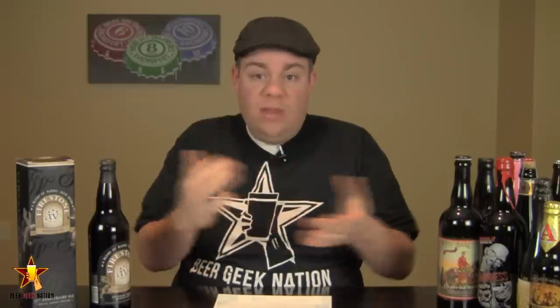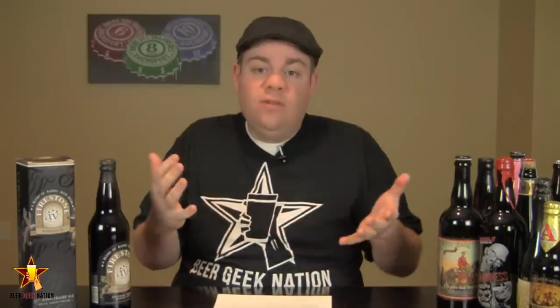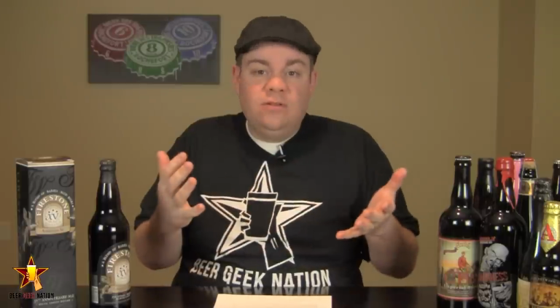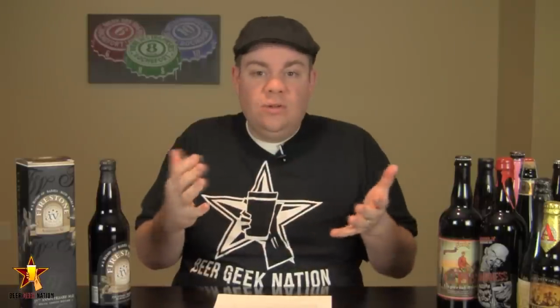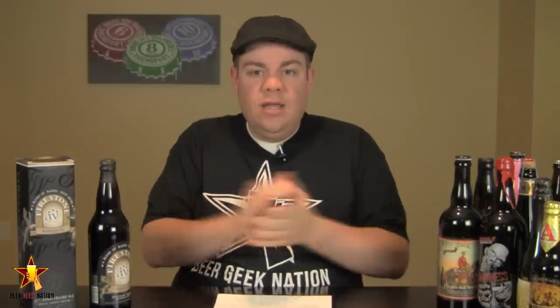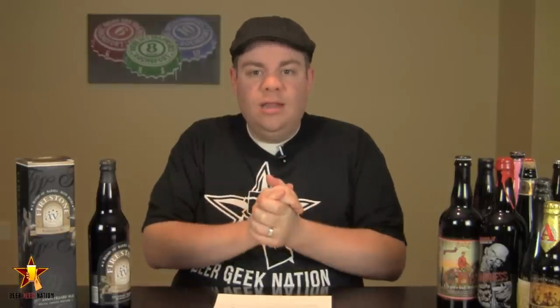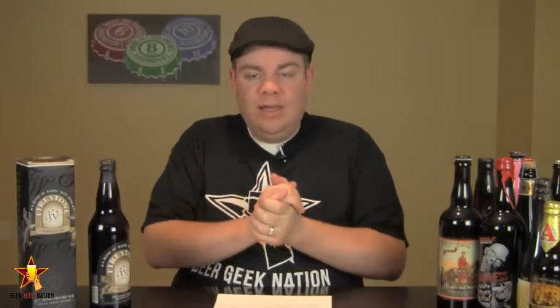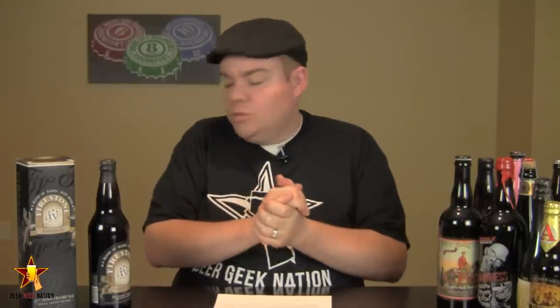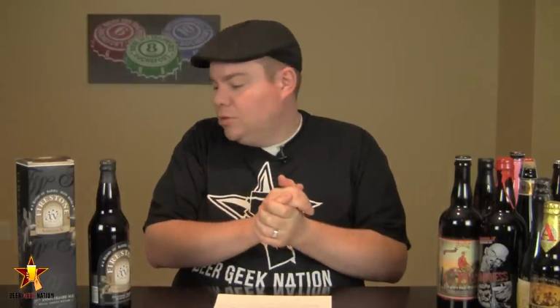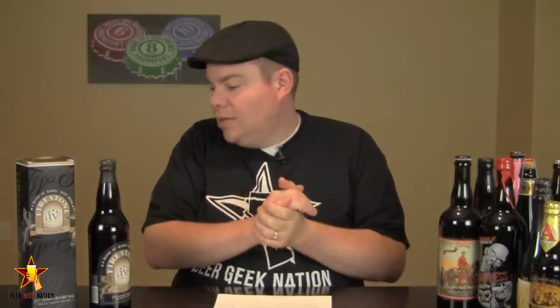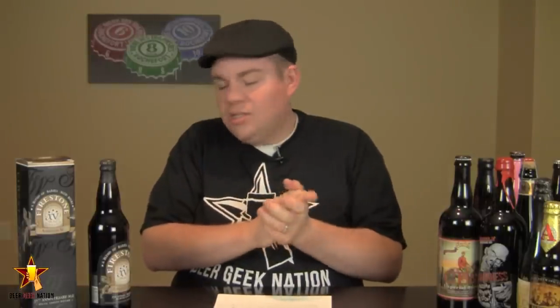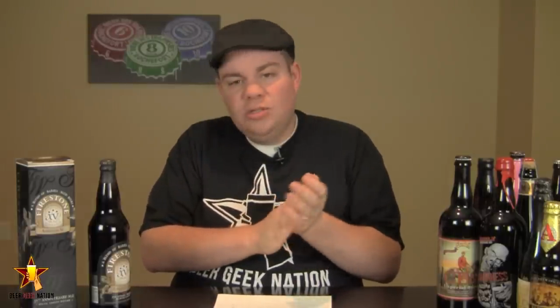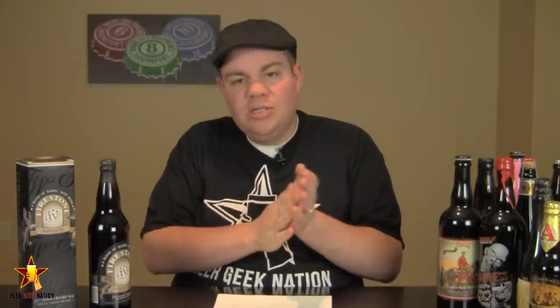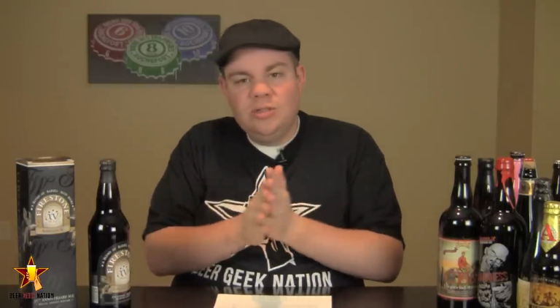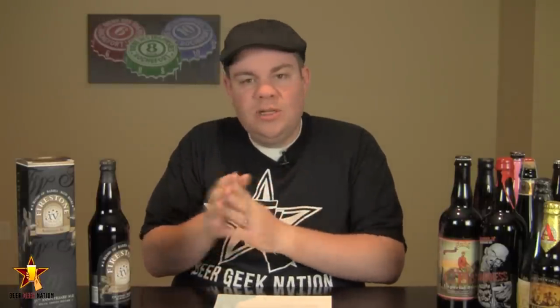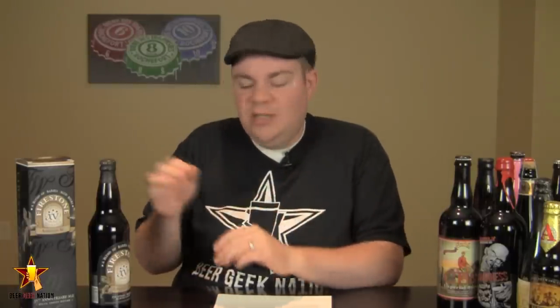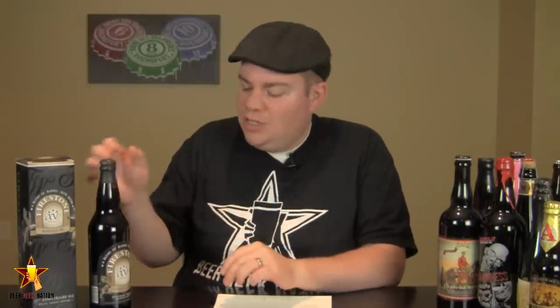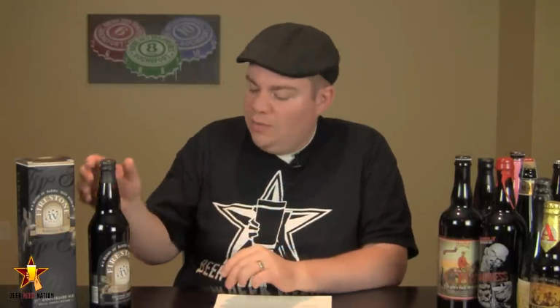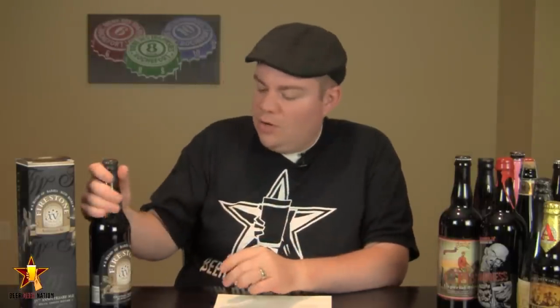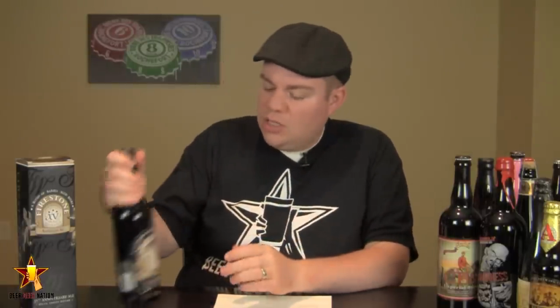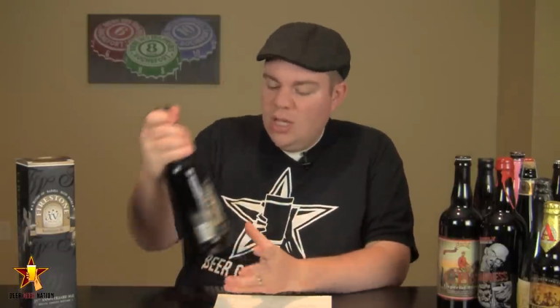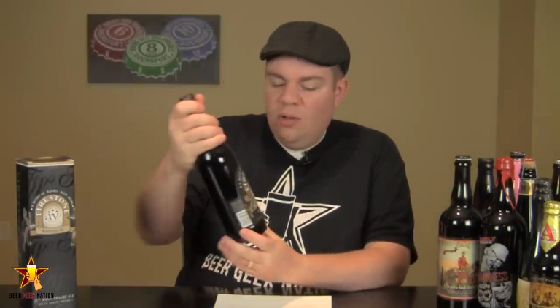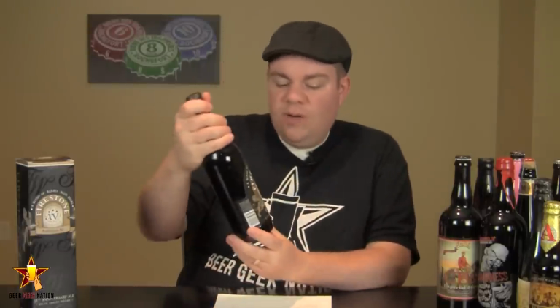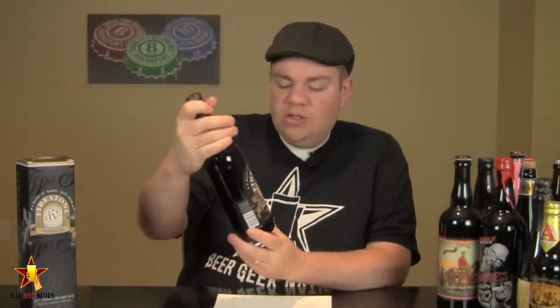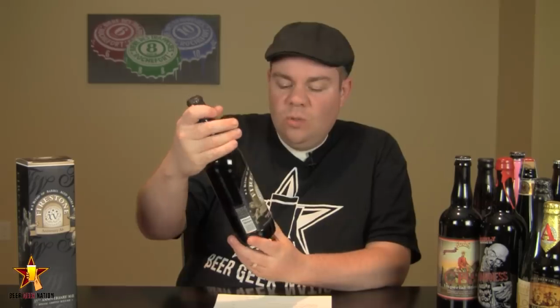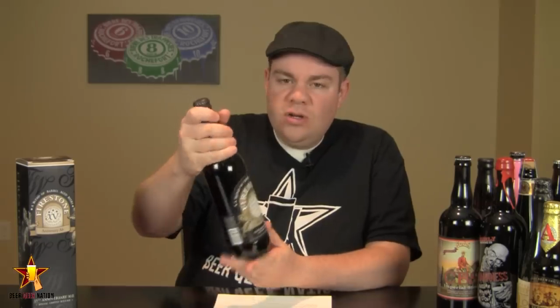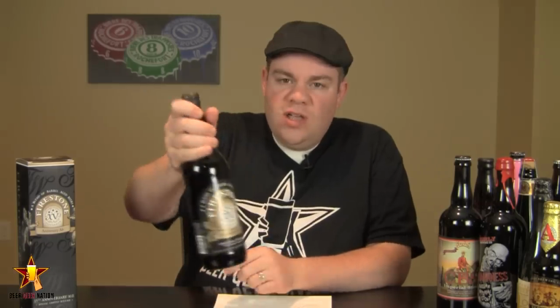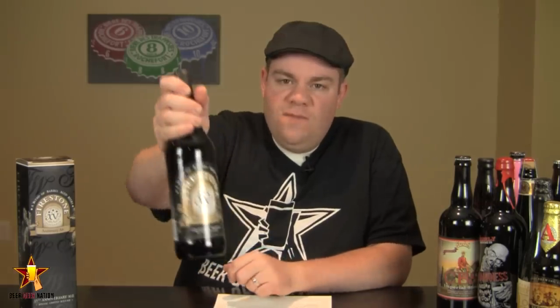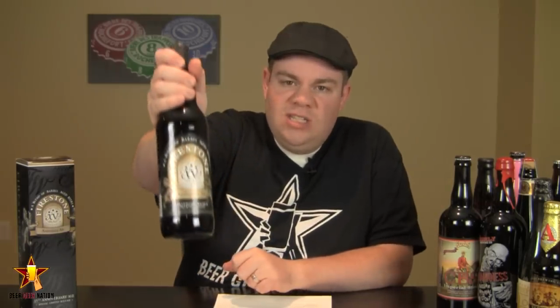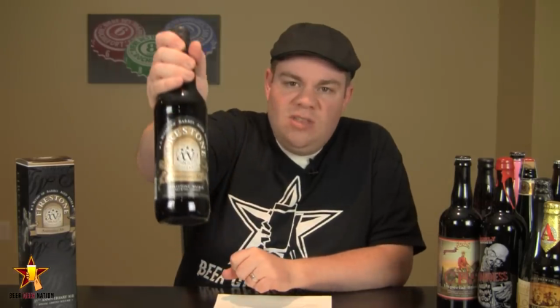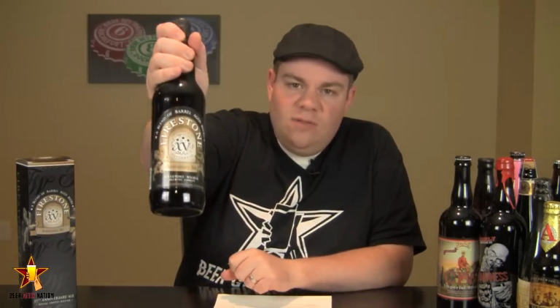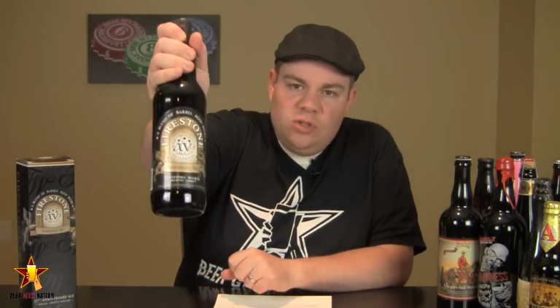So without further ado, let me get this one to a glass and let you guys know what it smells and tastes like, and give you the verdict on Firestone Walker's 15th Anniversary.